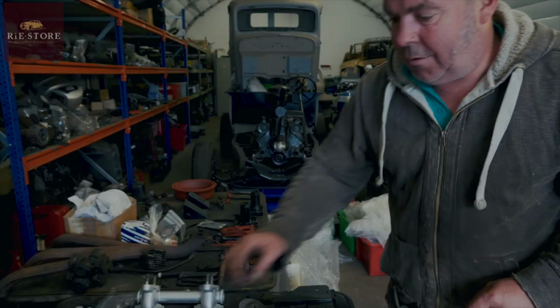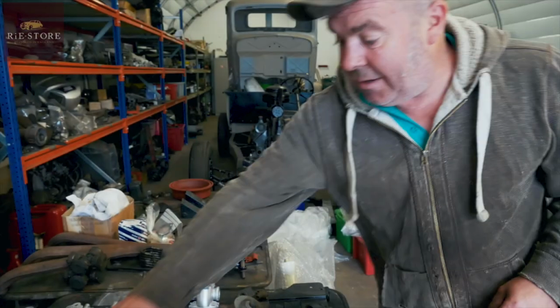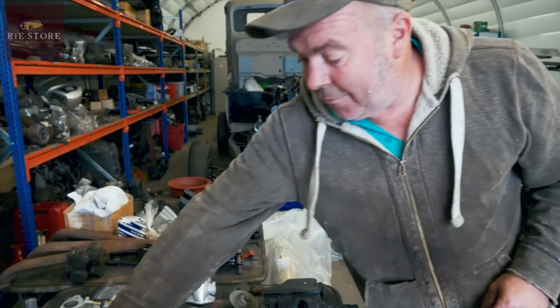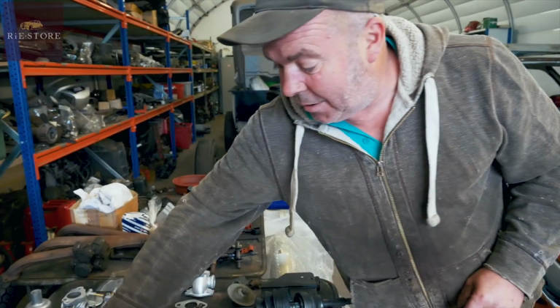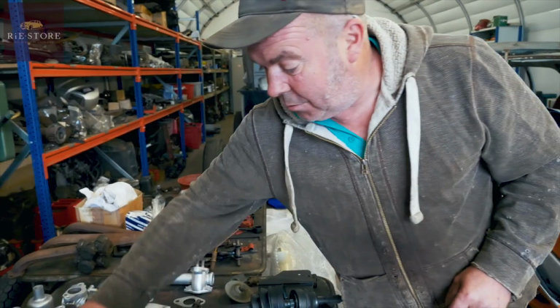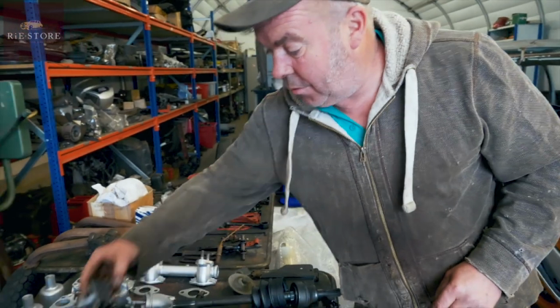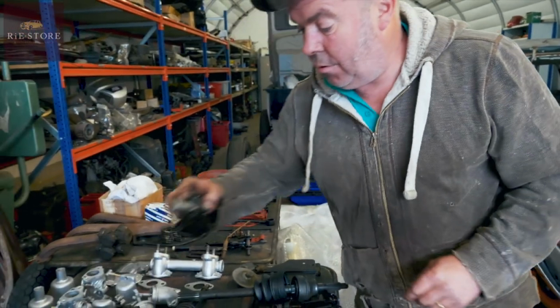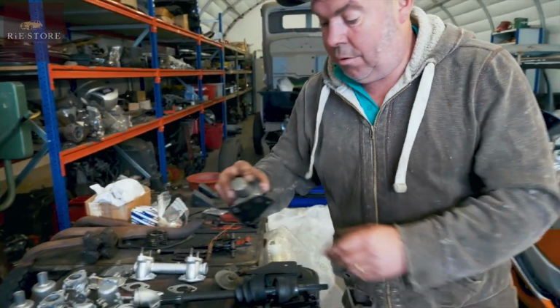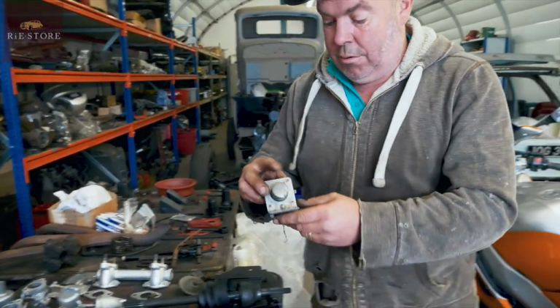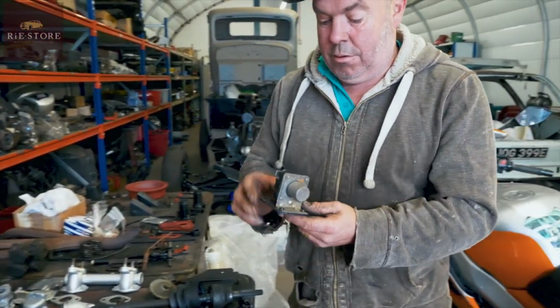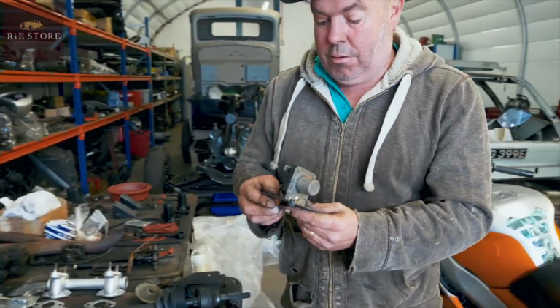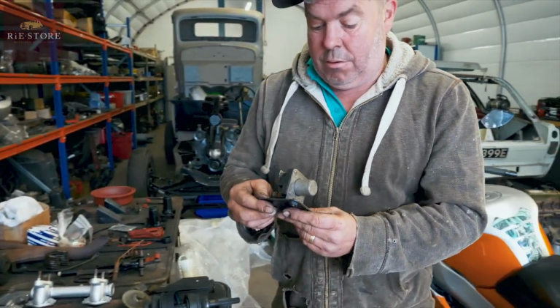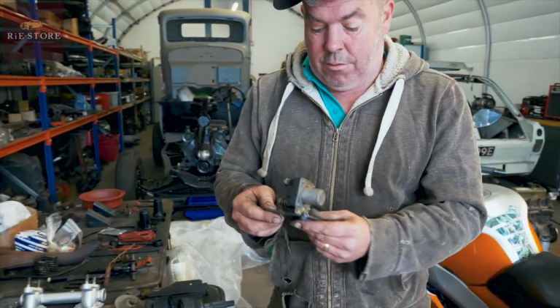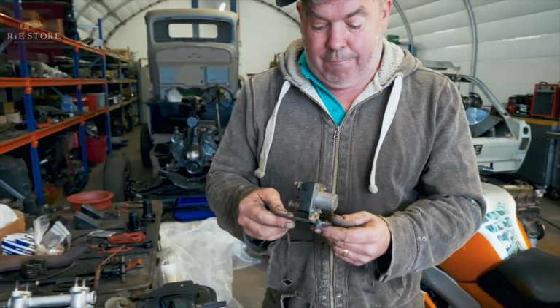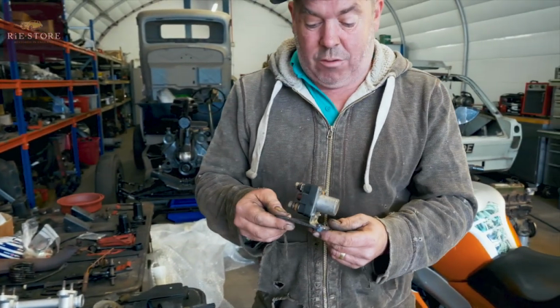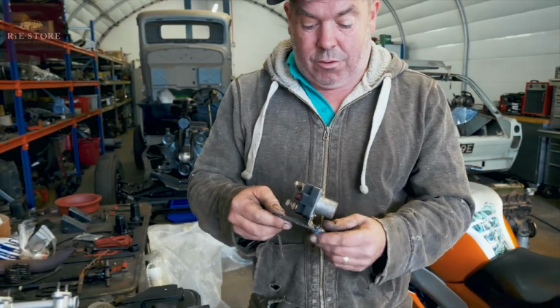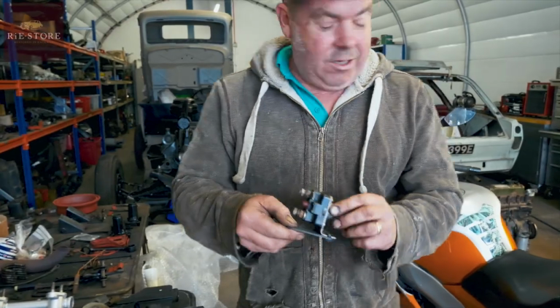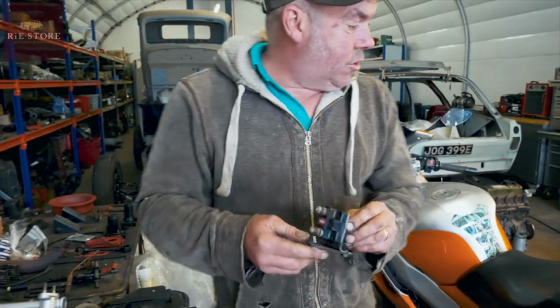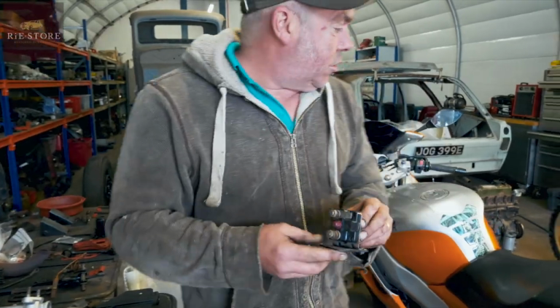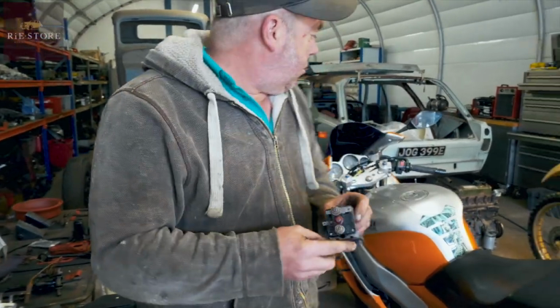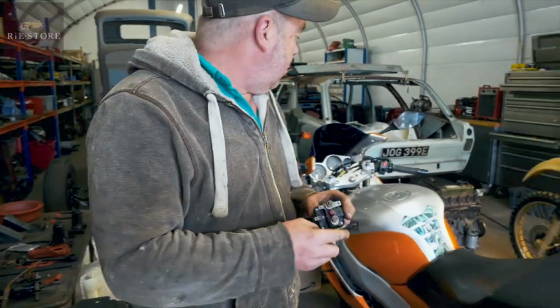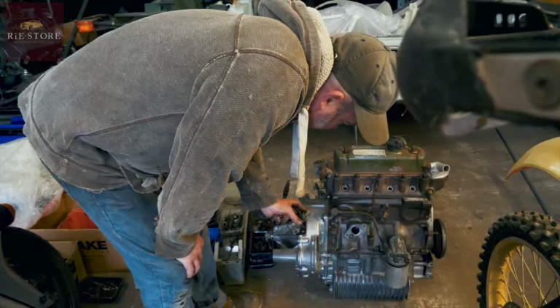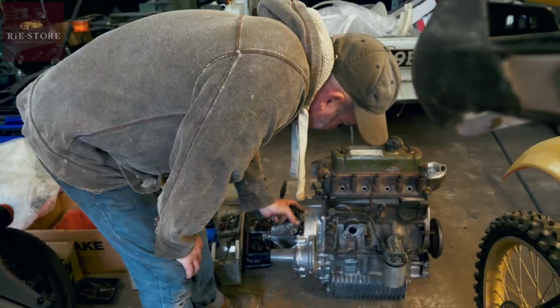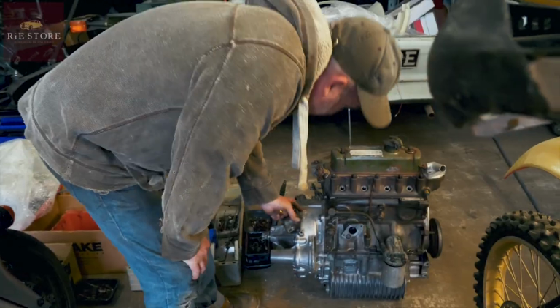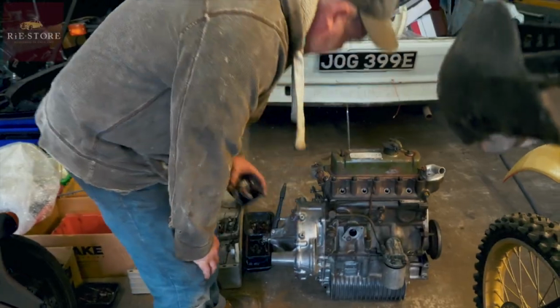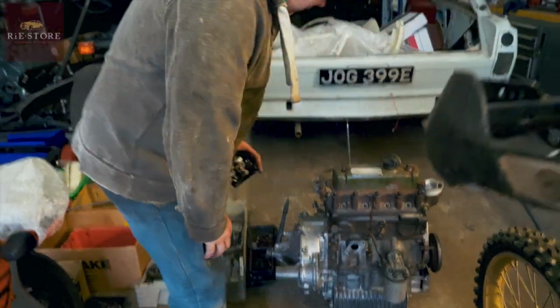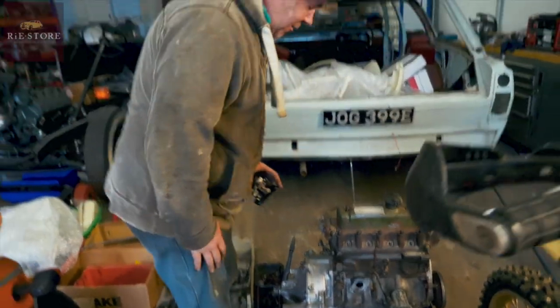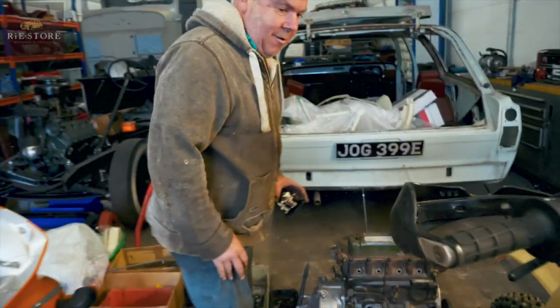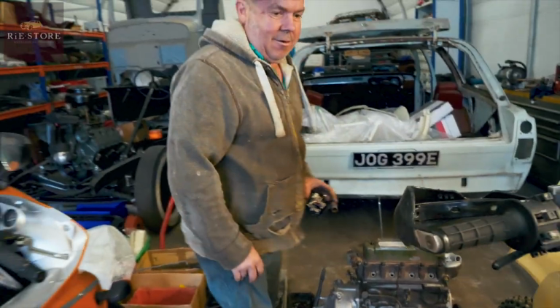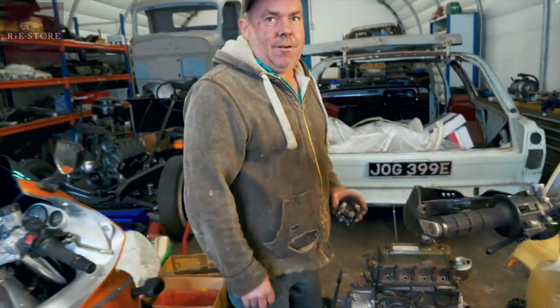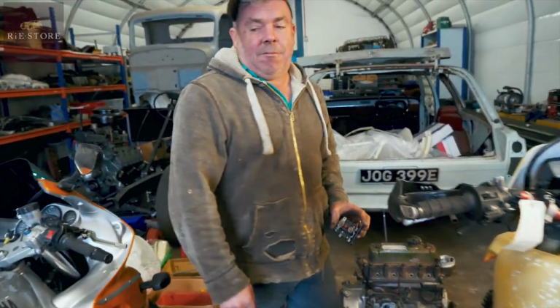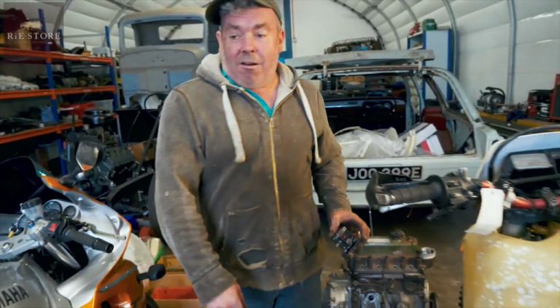I found out where that bolt goes on the engine. It's always good not to have bits left over.